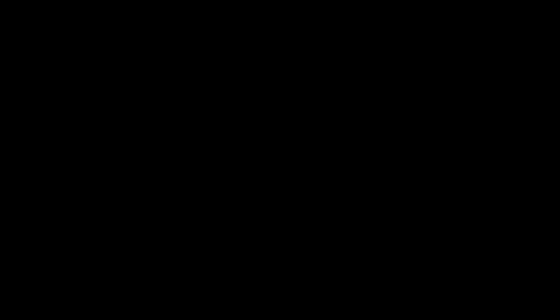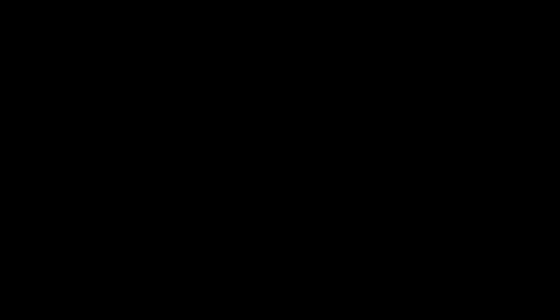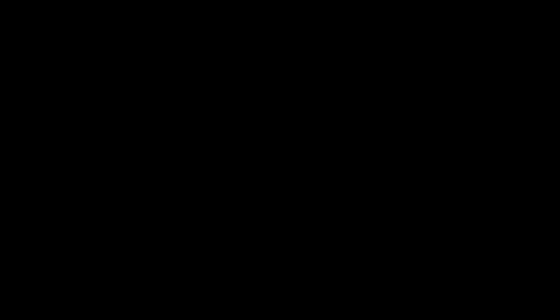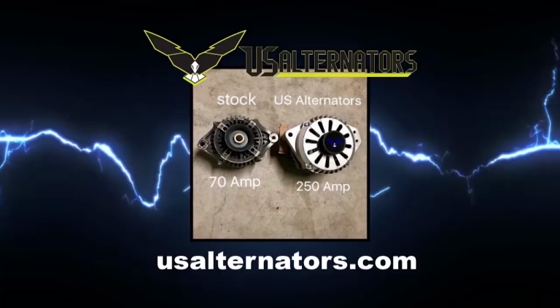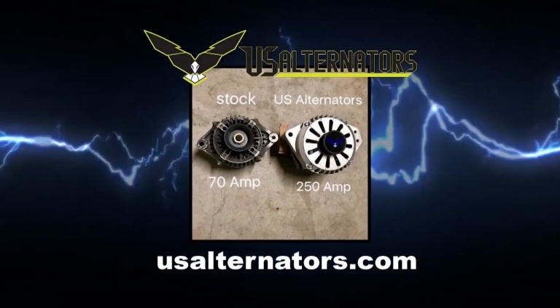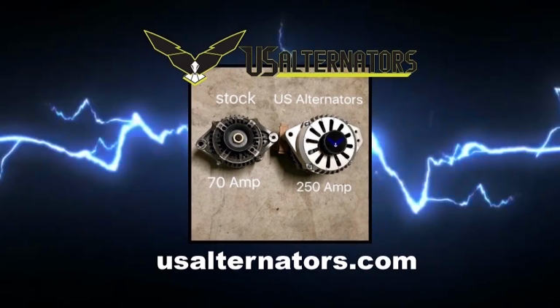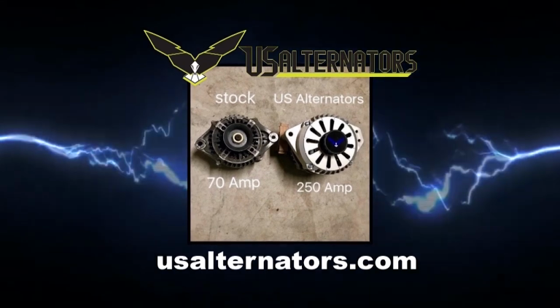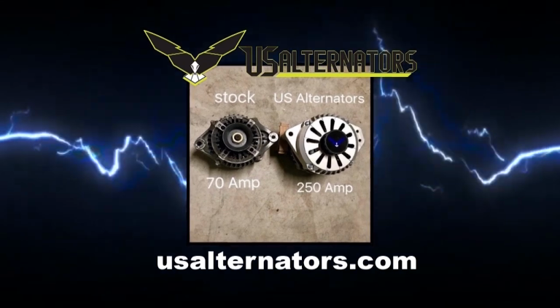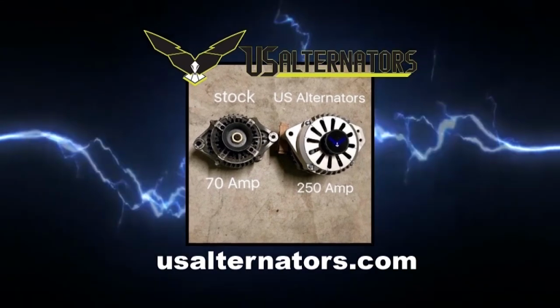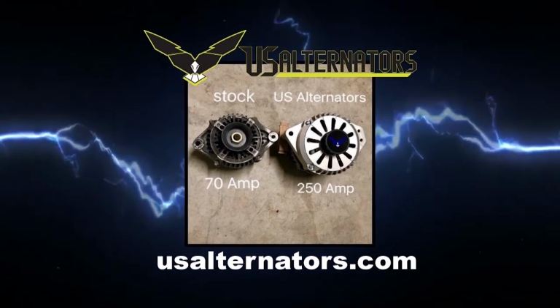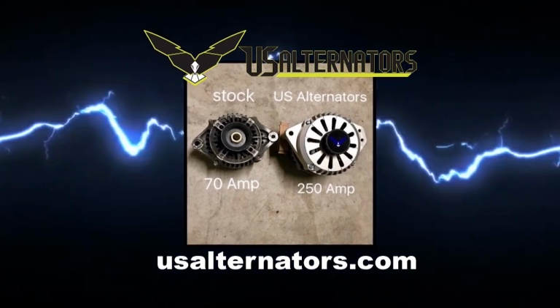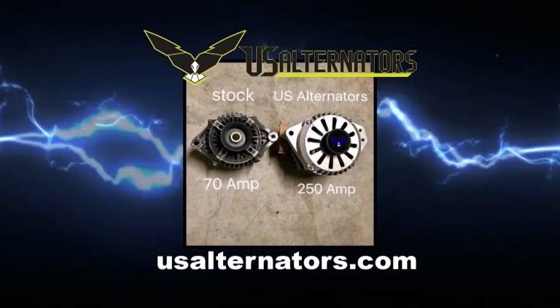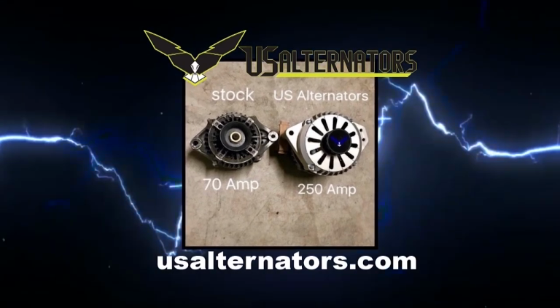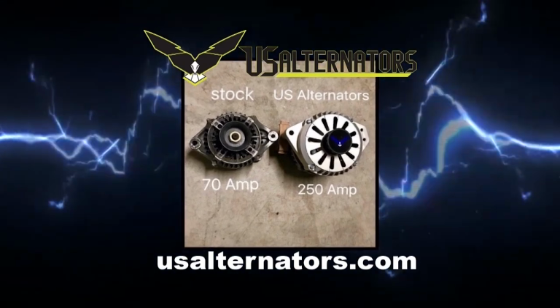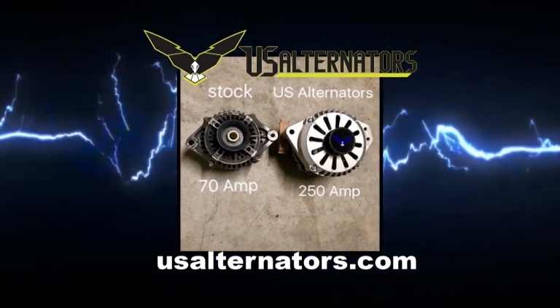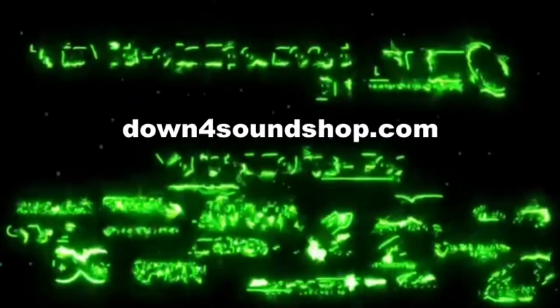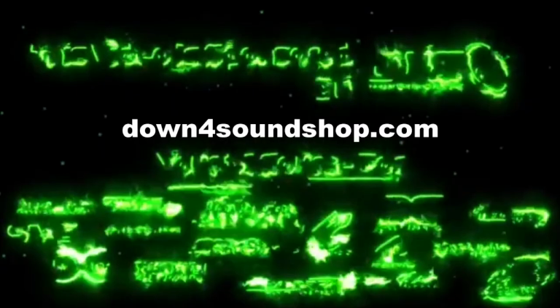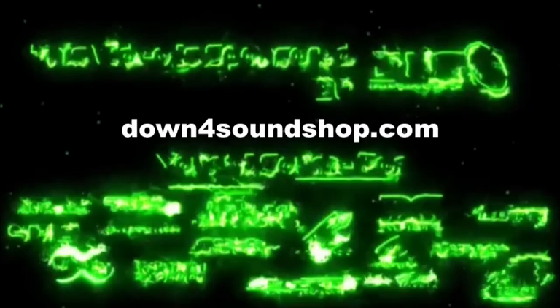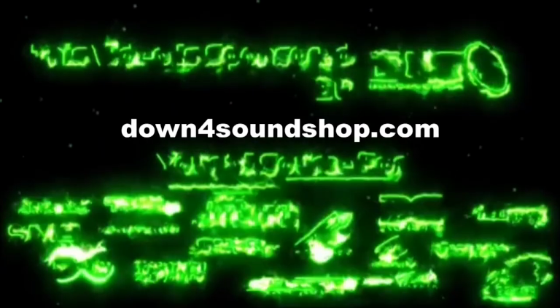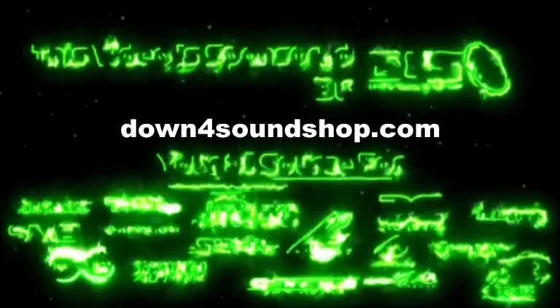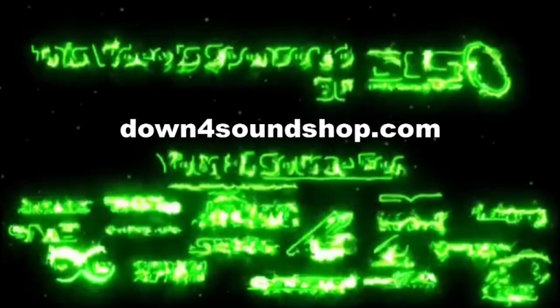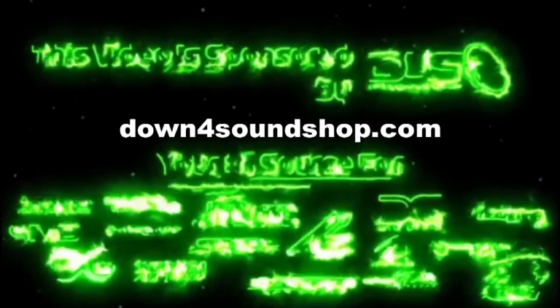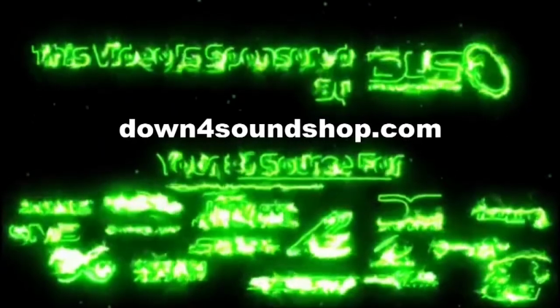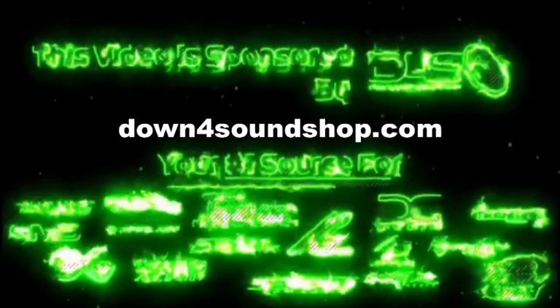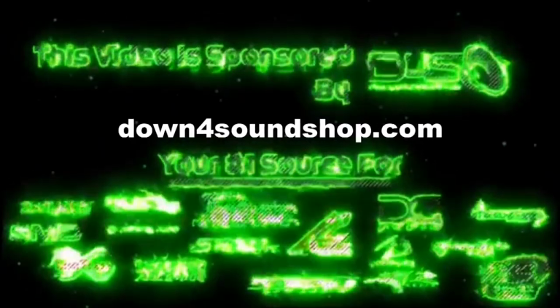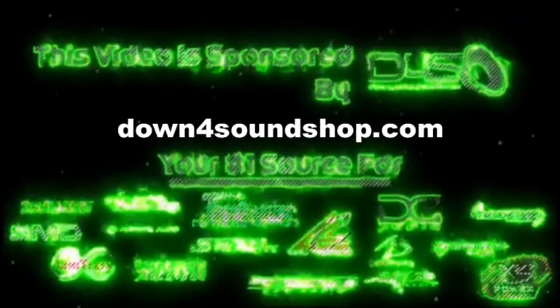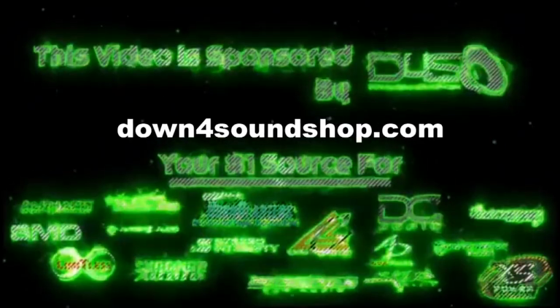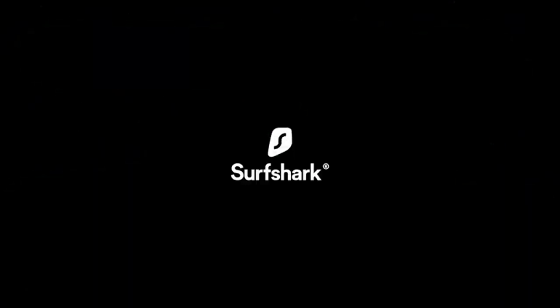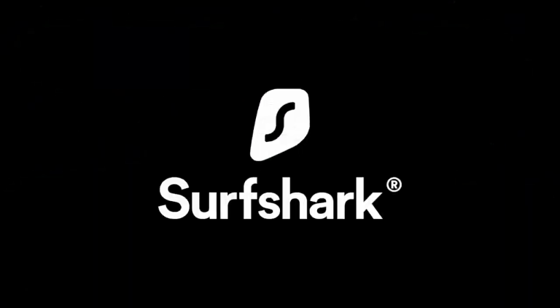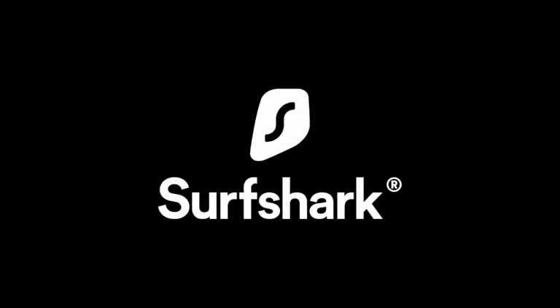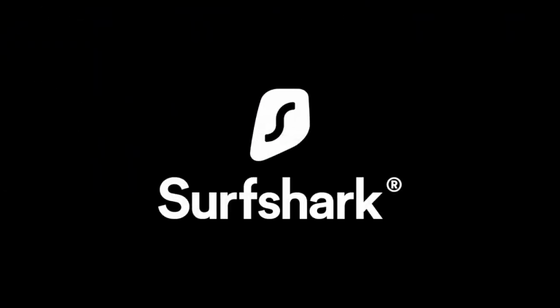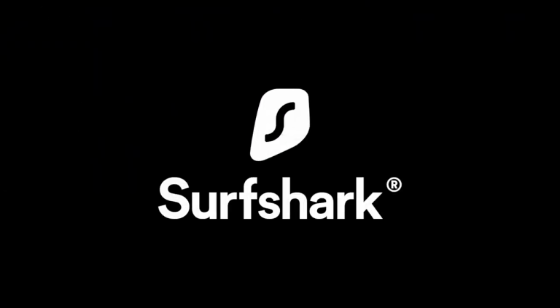We are also sponsored by US Alternators, Down4SoundShop.com, and Surfshark.